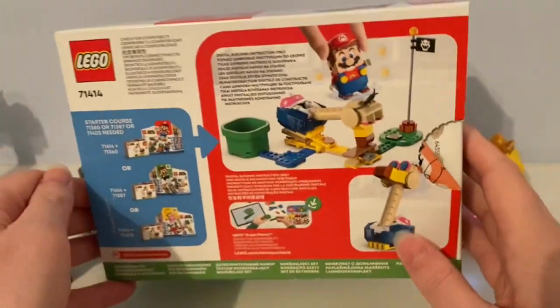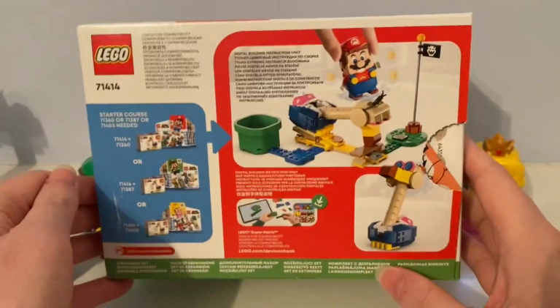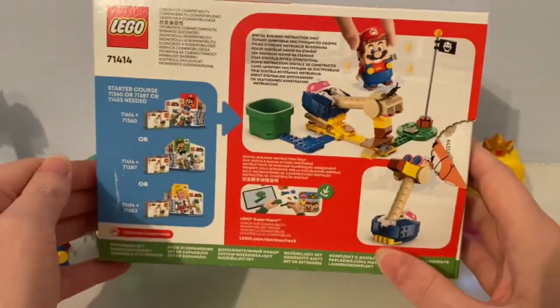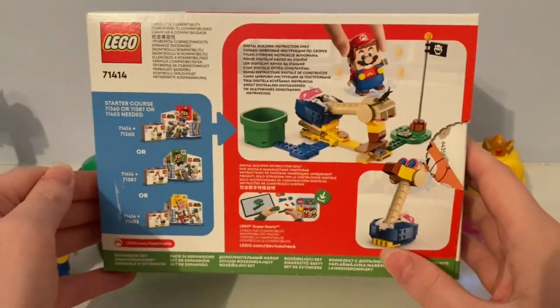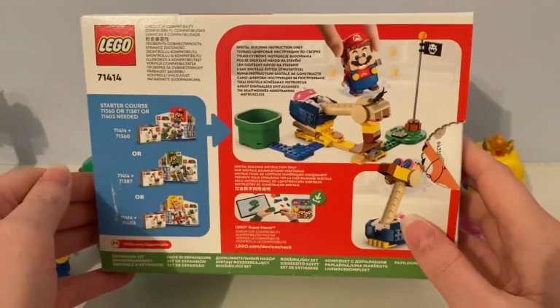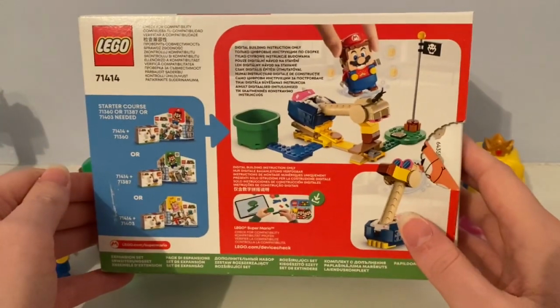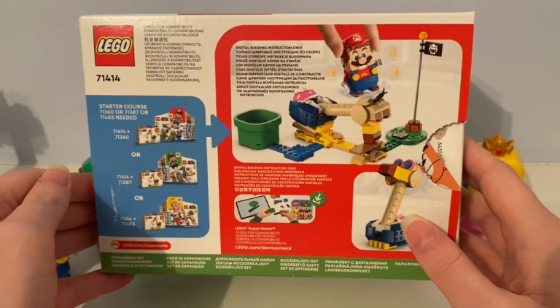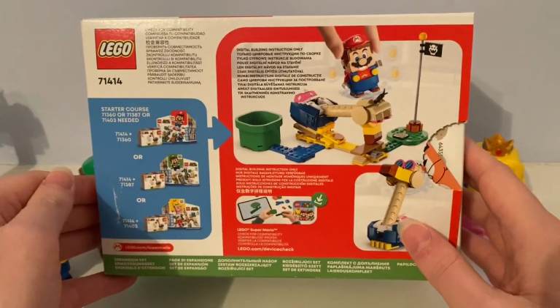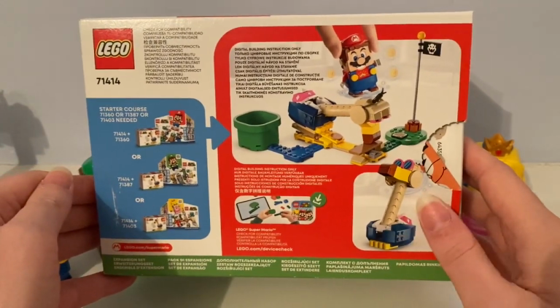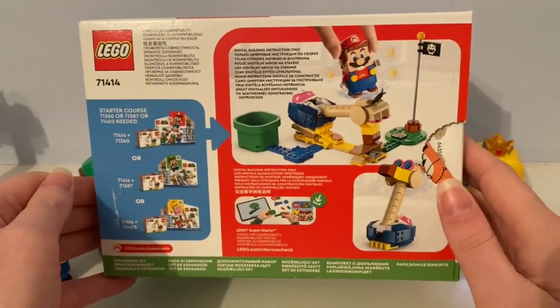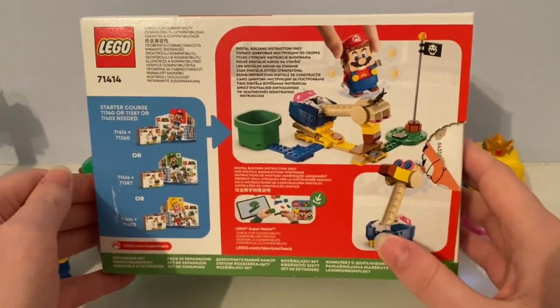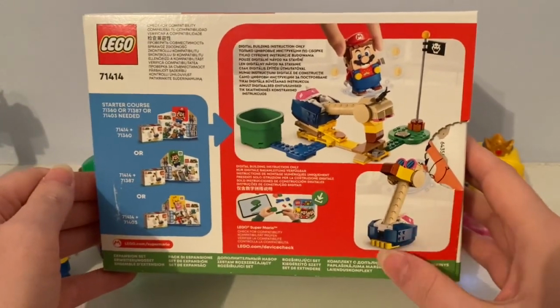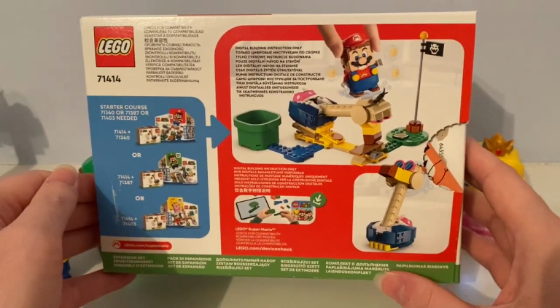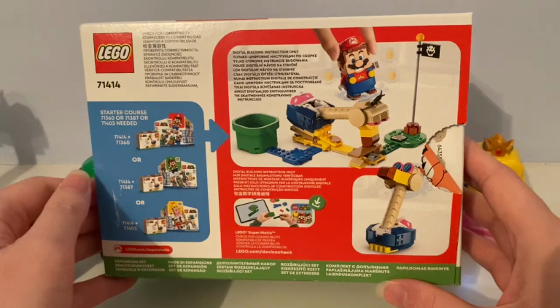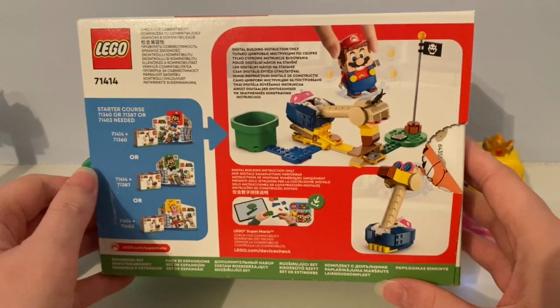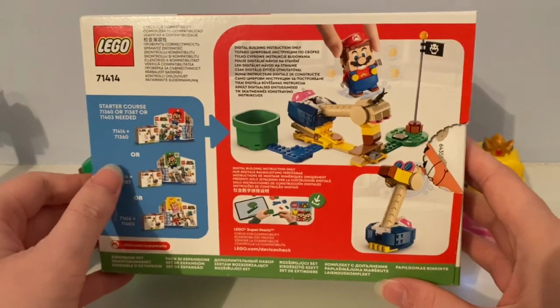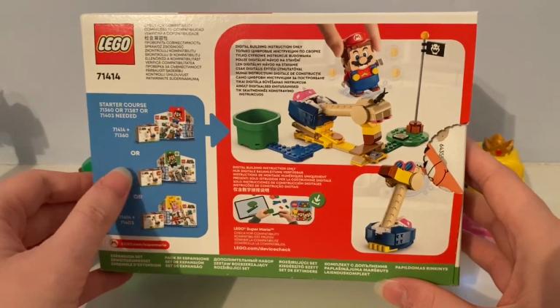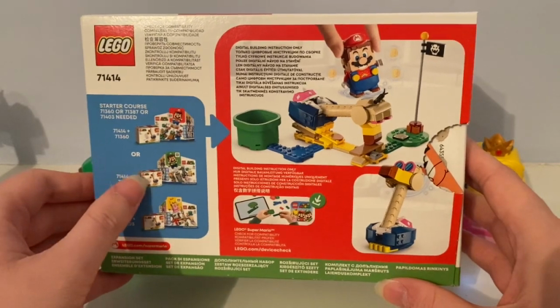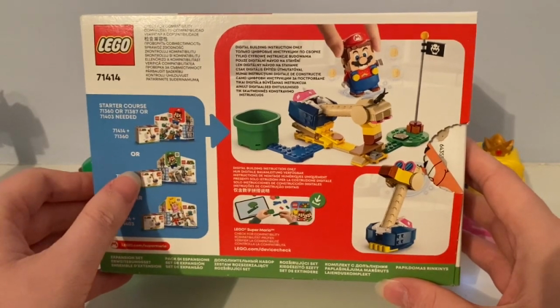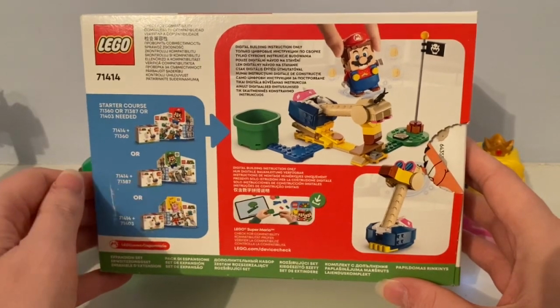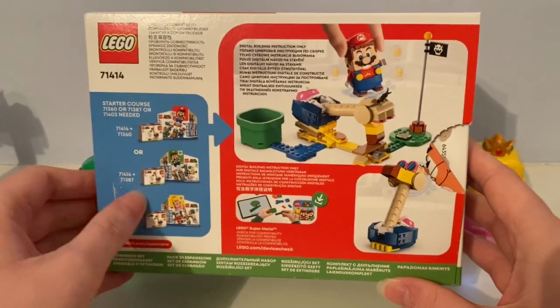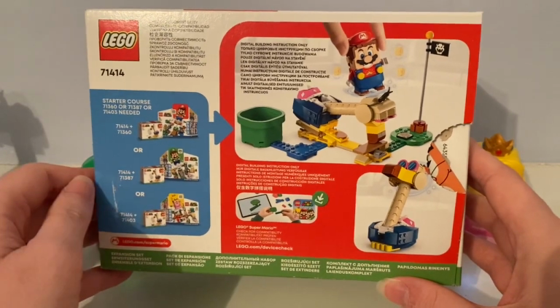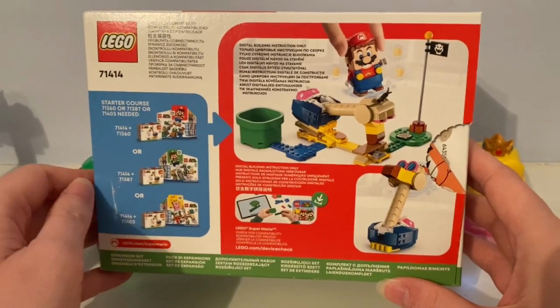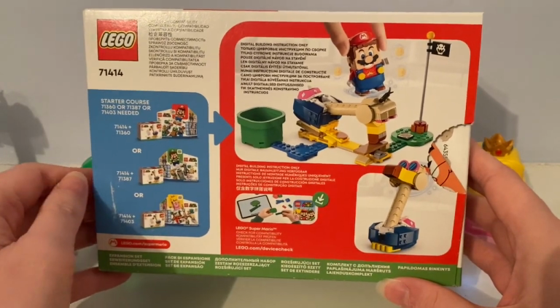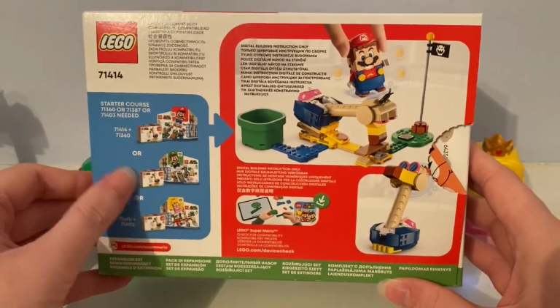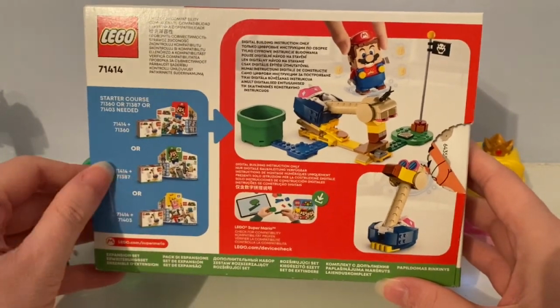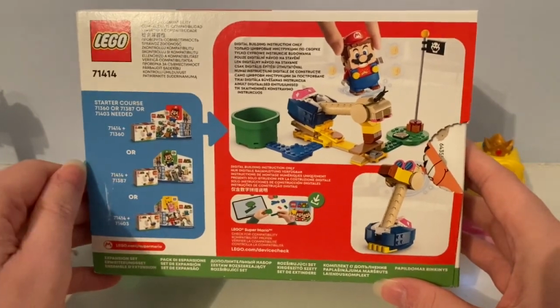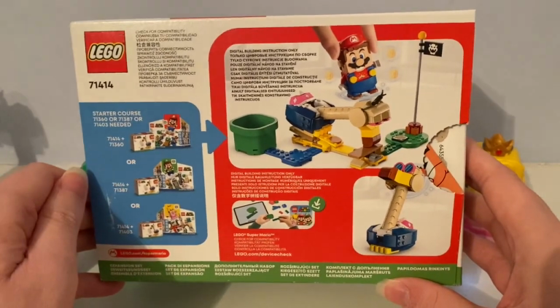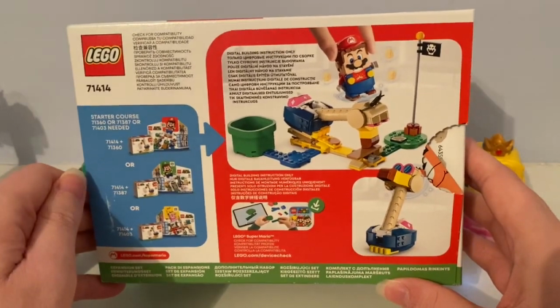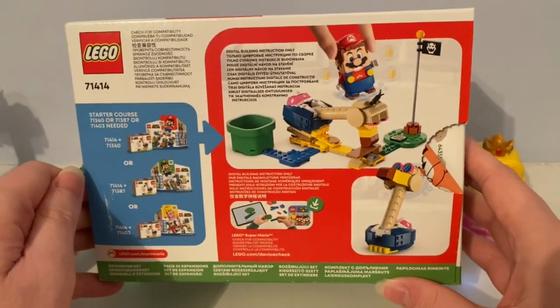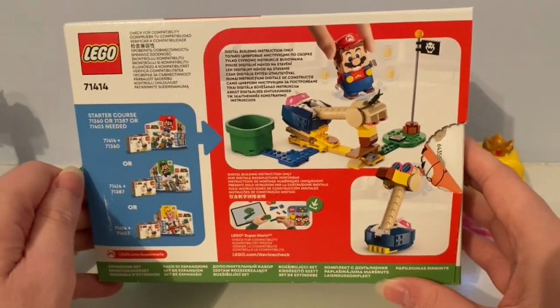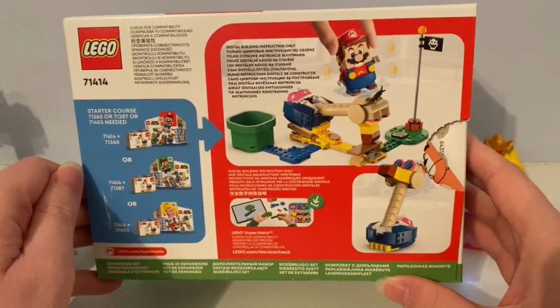This is a set that does not come with Mario, nor Luigi, nor Peach — you need them from their starter course.